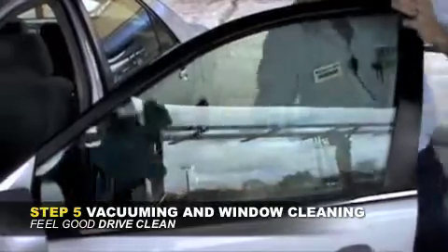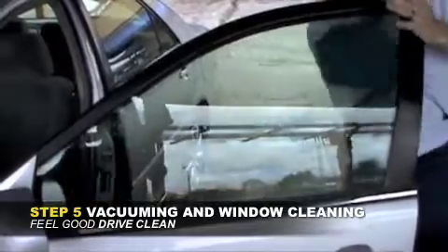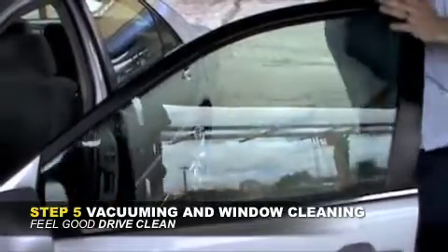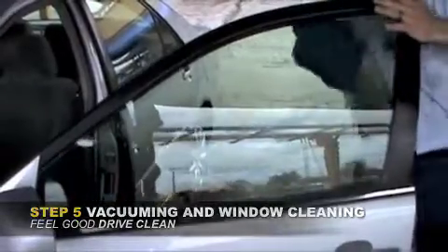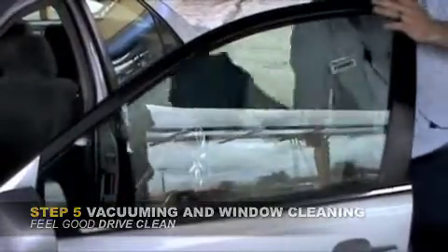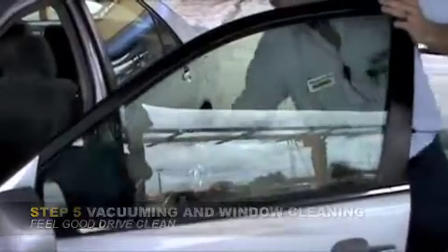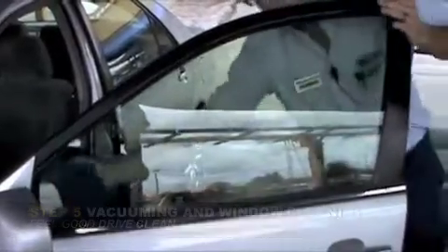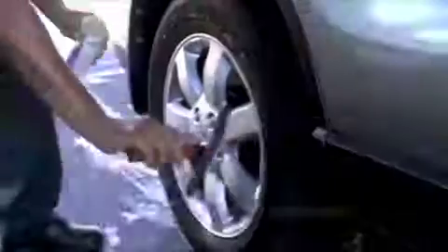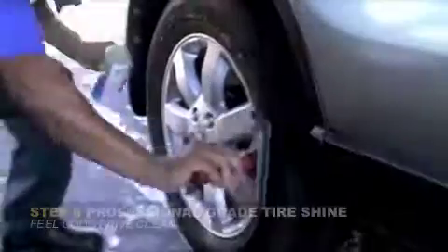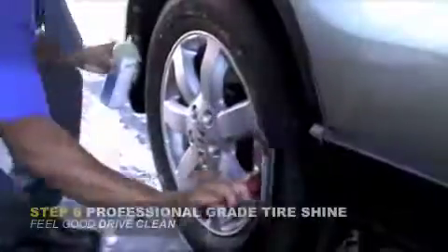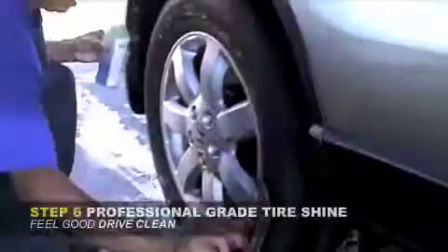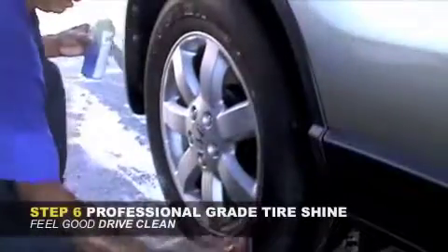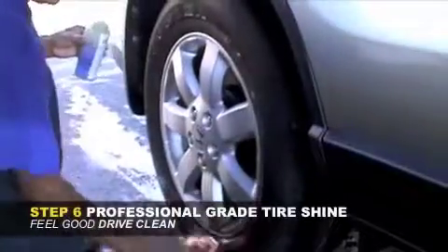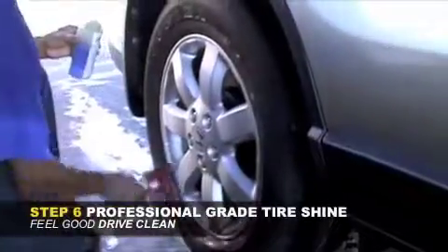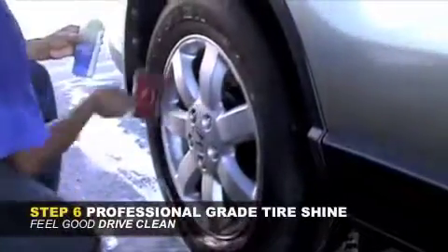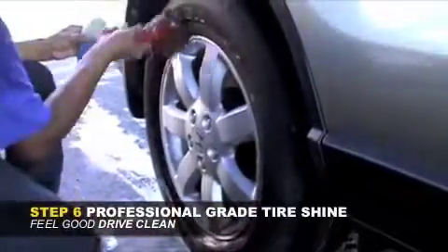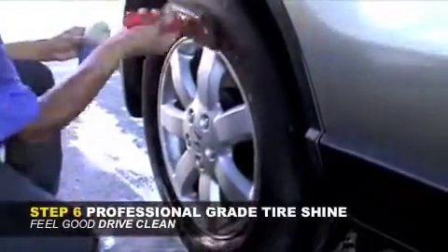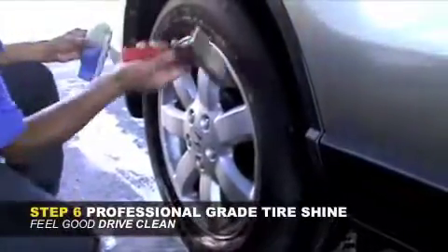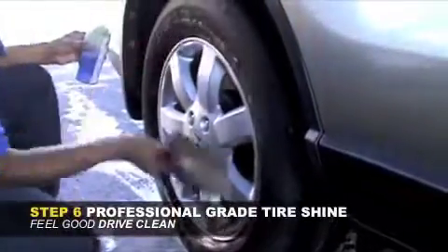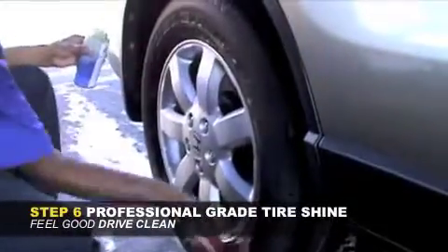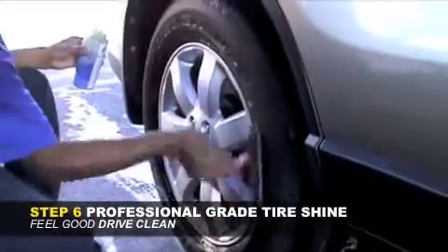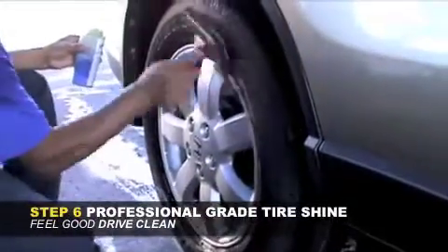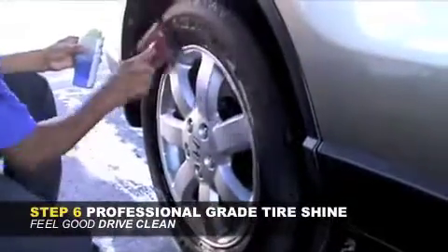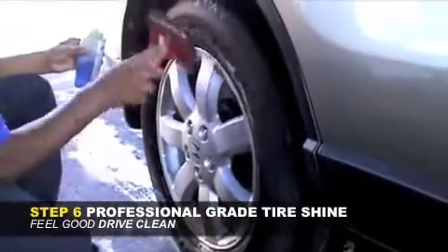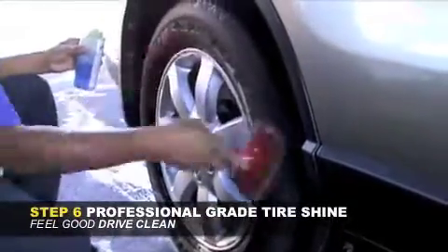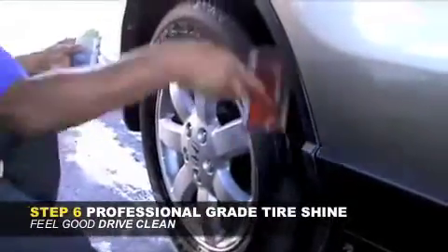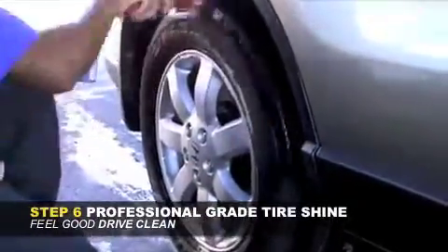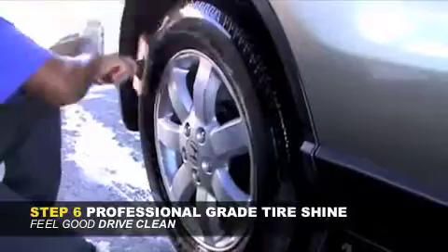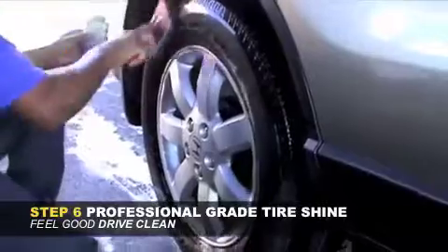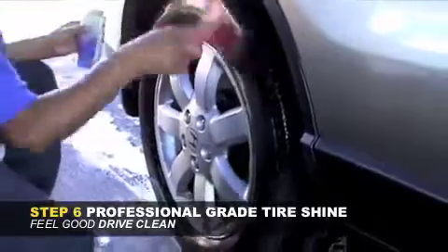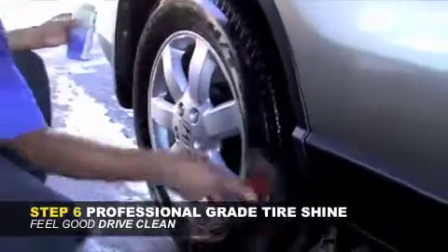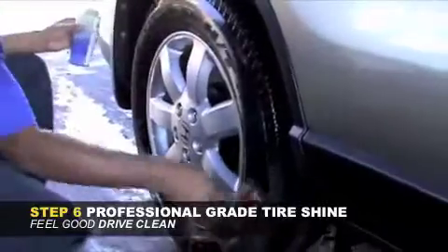Lastly, we apply your professional-grade tire shine that gives your vehicle that final sparkle.